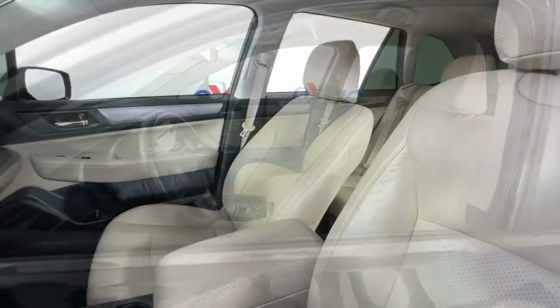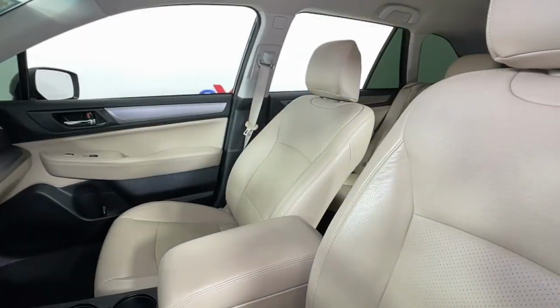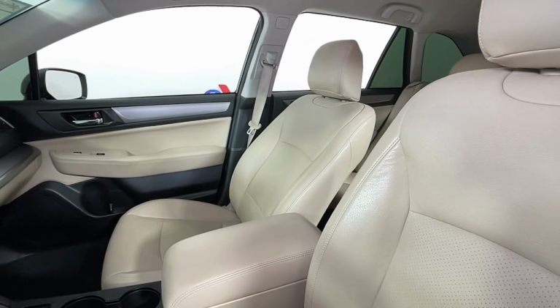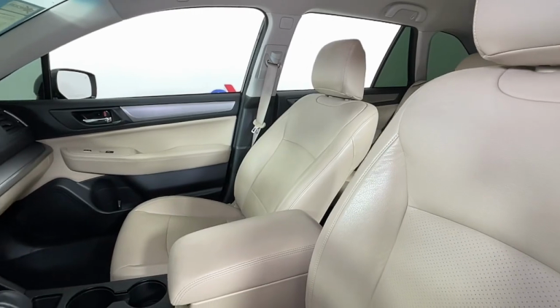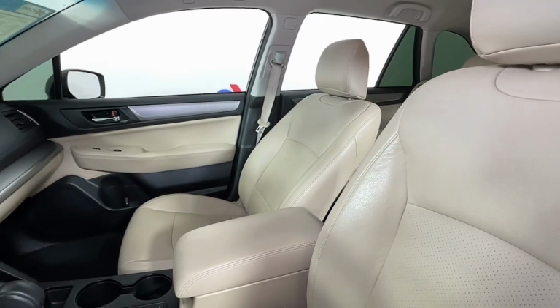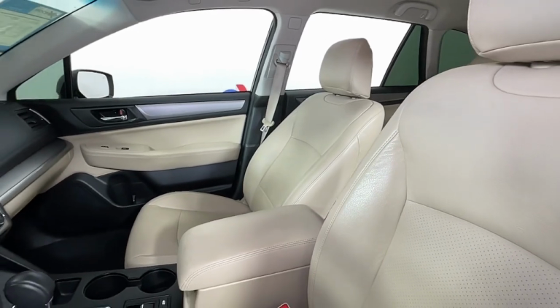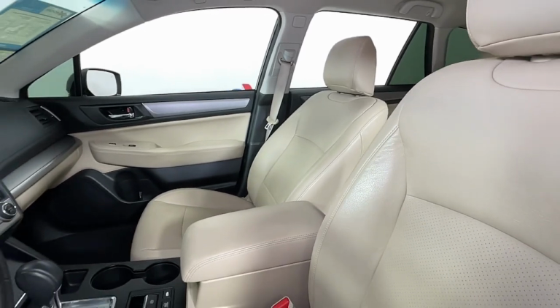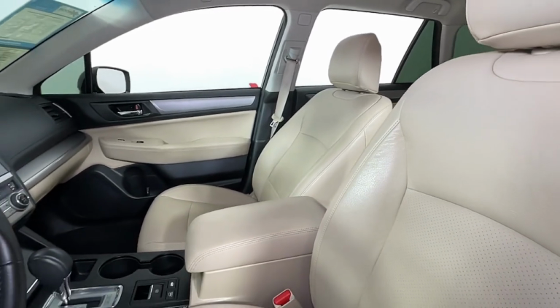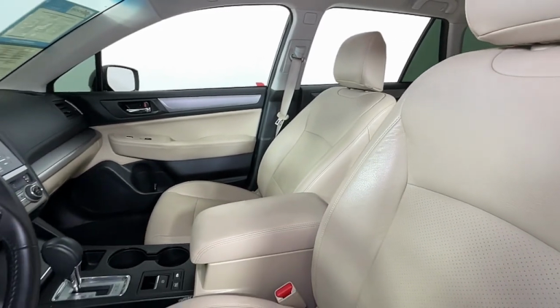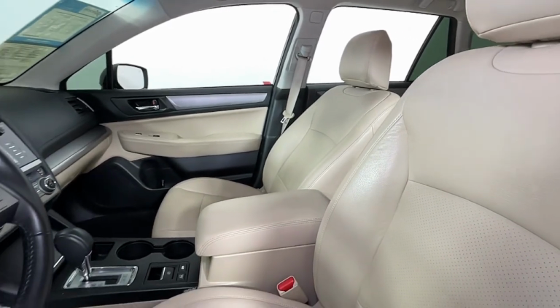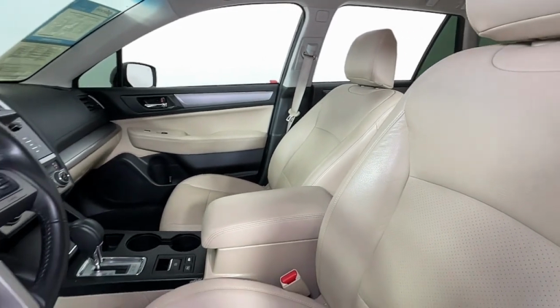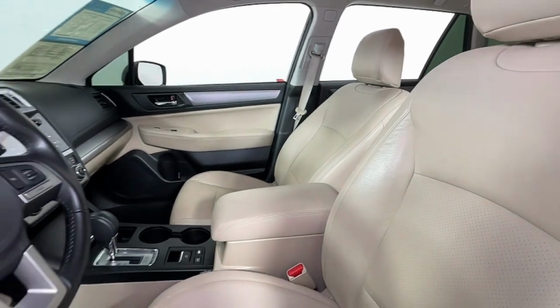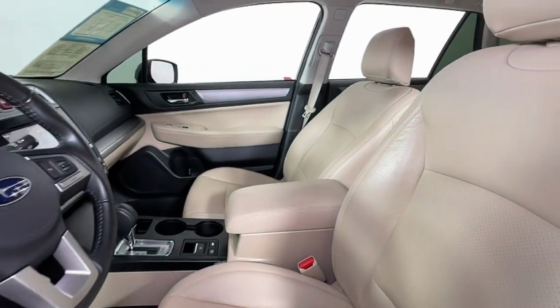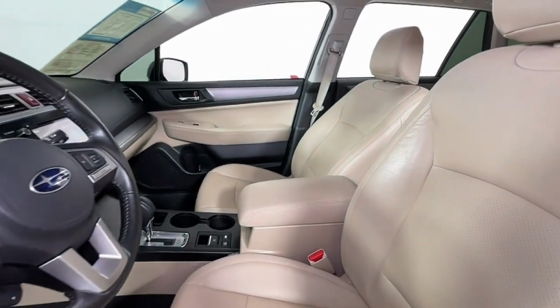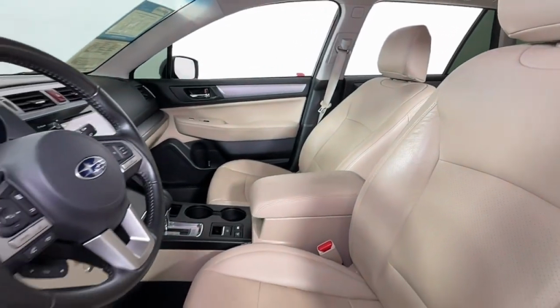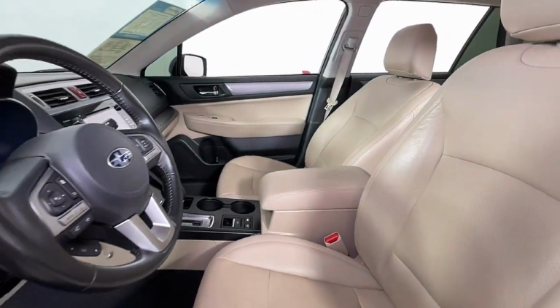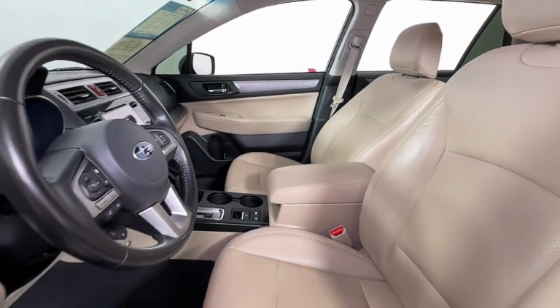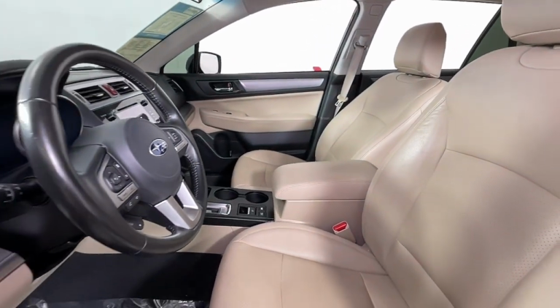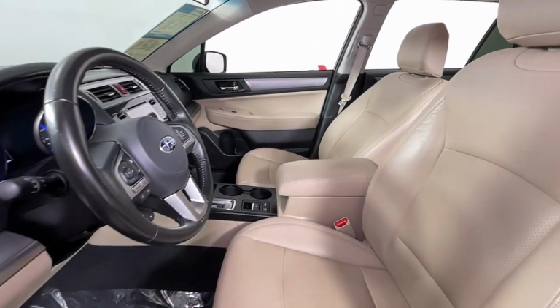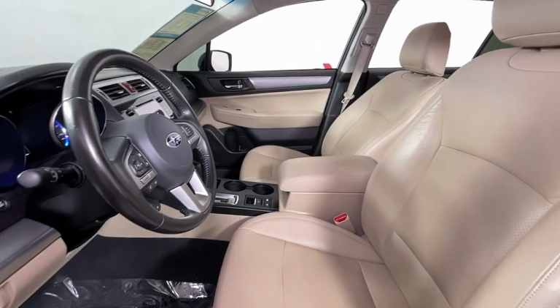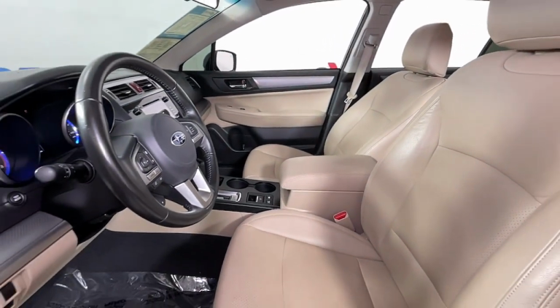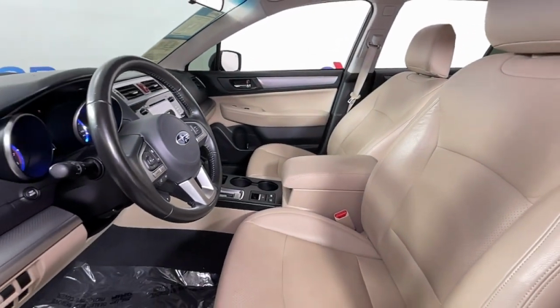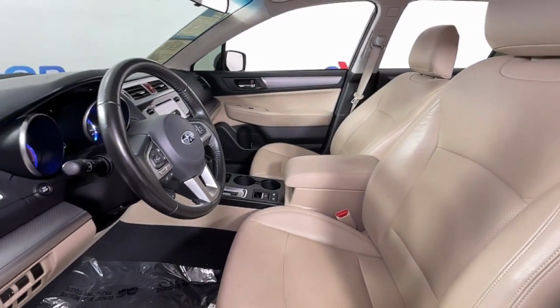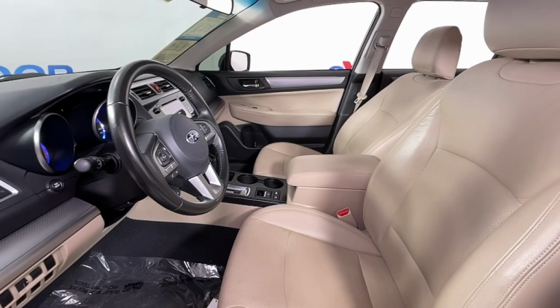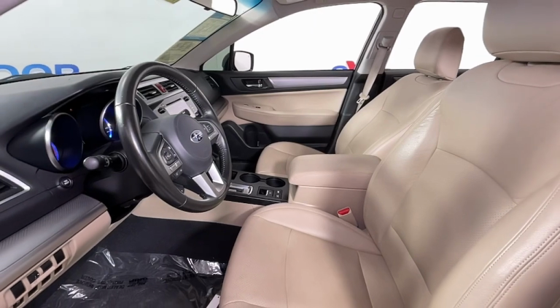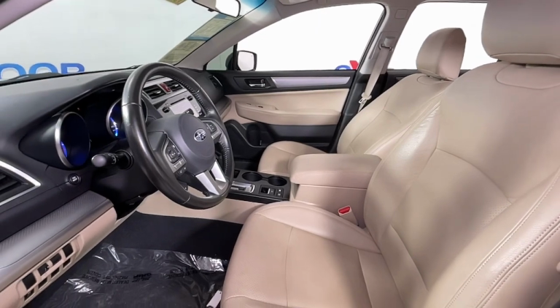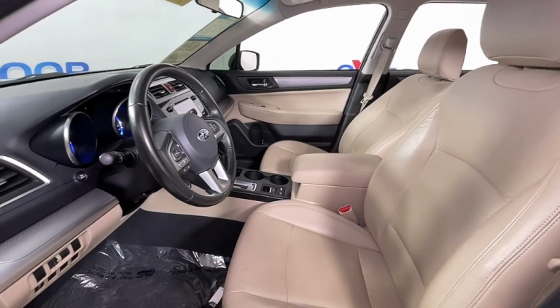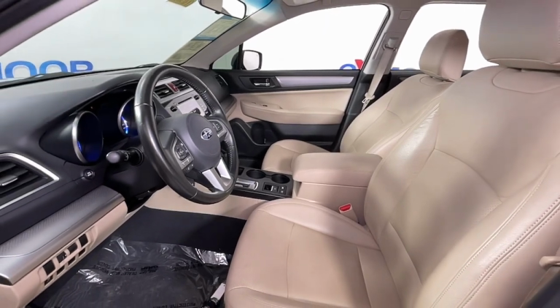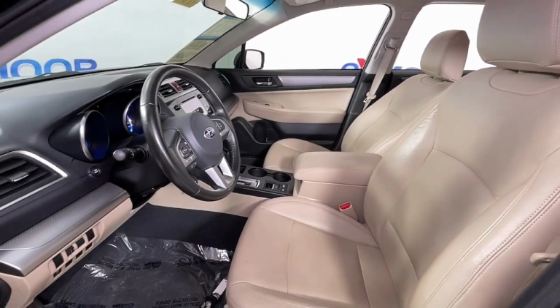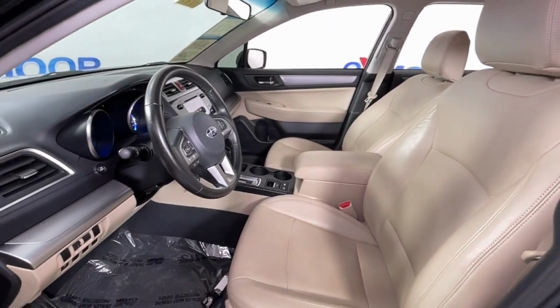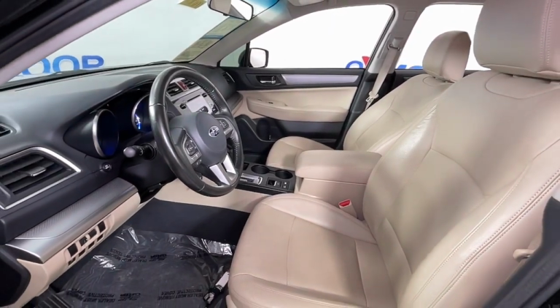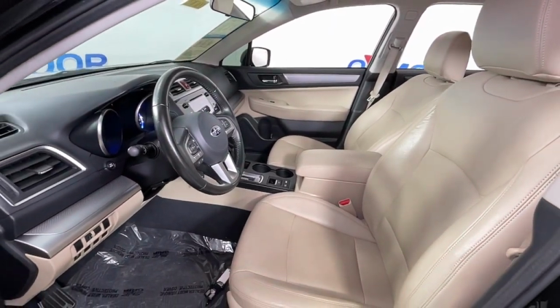Loaded with passenger amenities, this versatile compact SUV is eager to hit the road or the trail so you can follow your heart's desire.